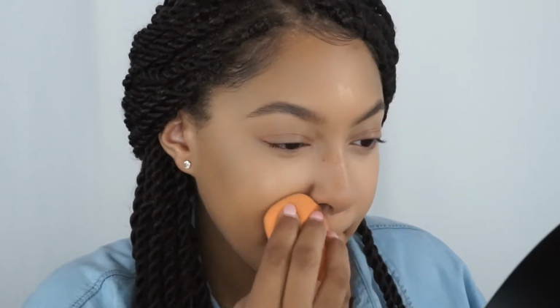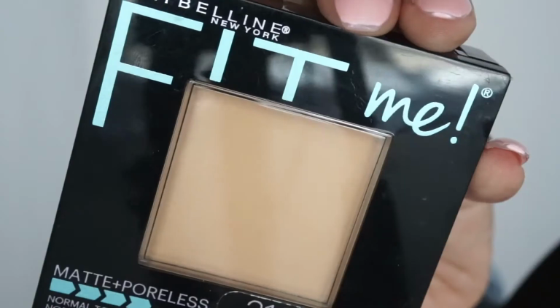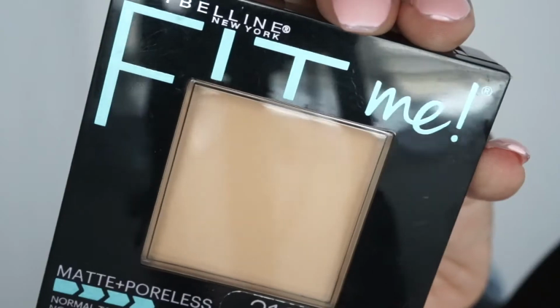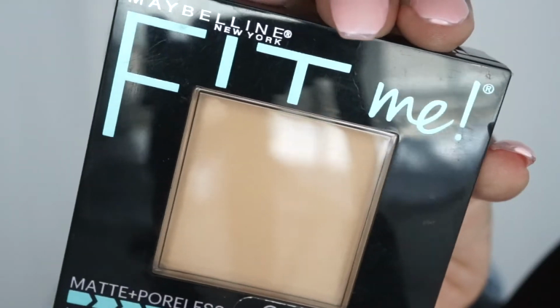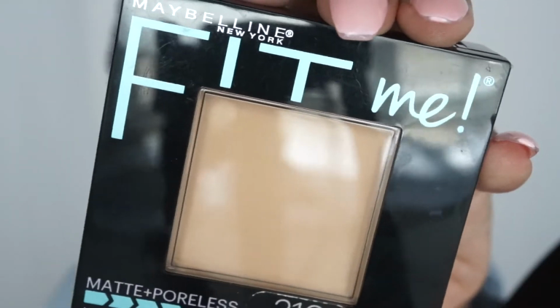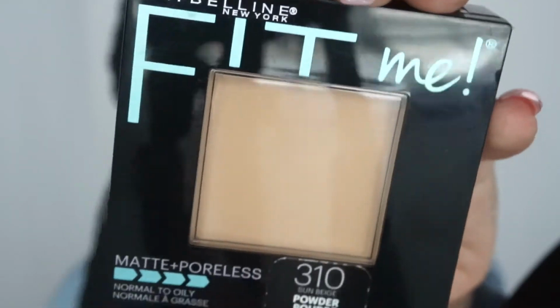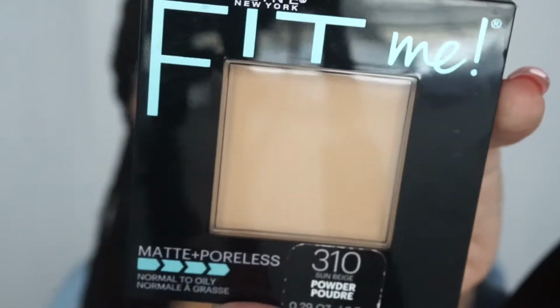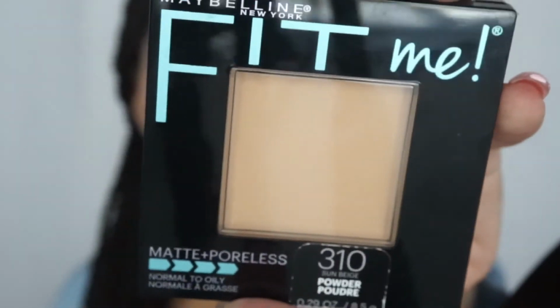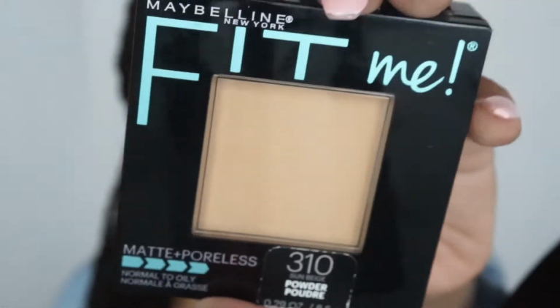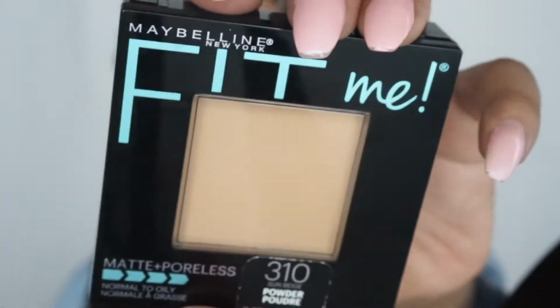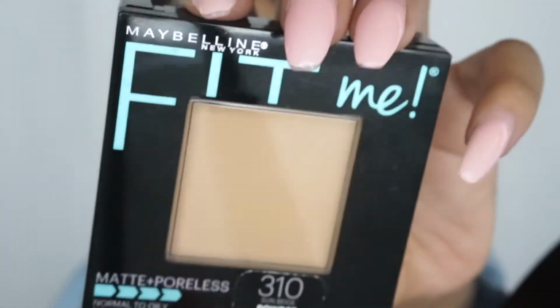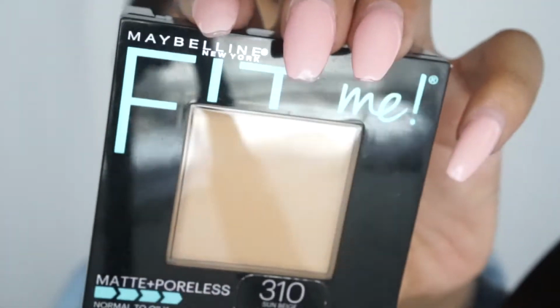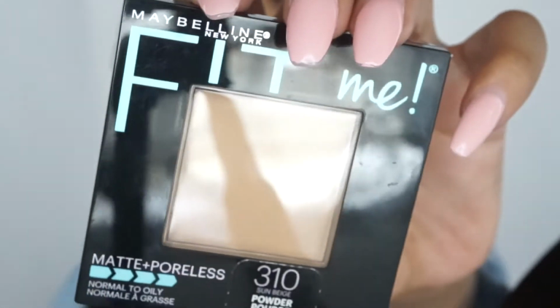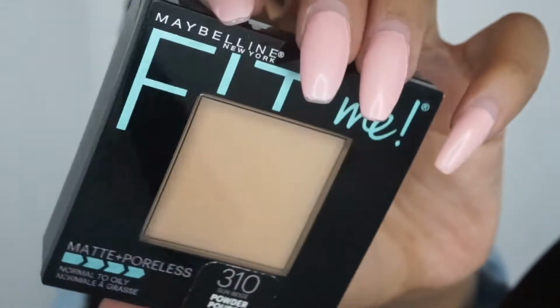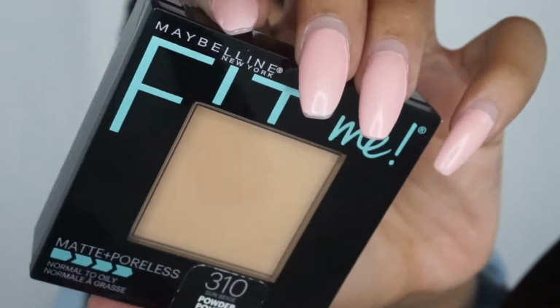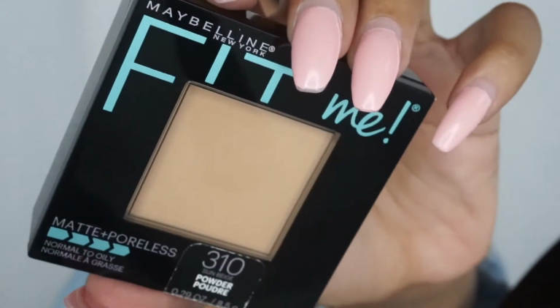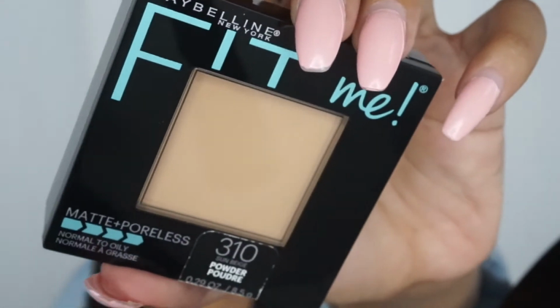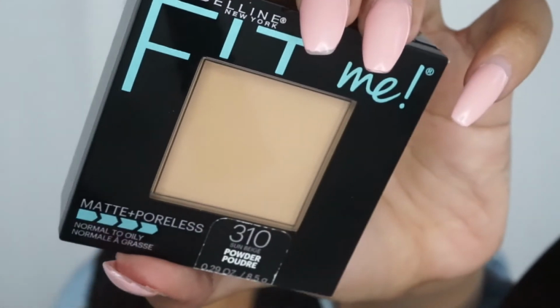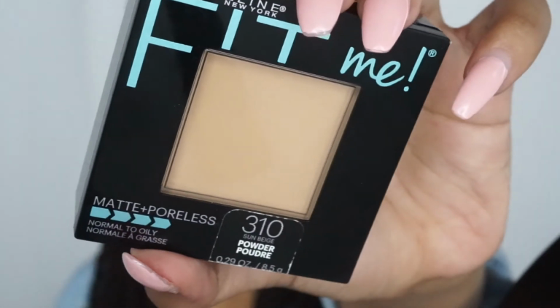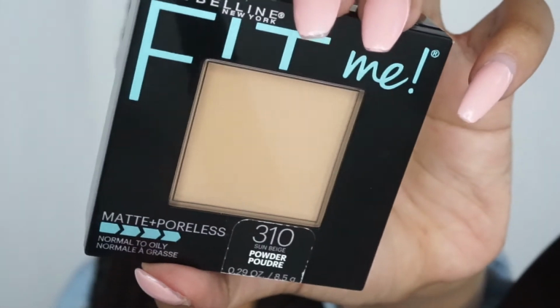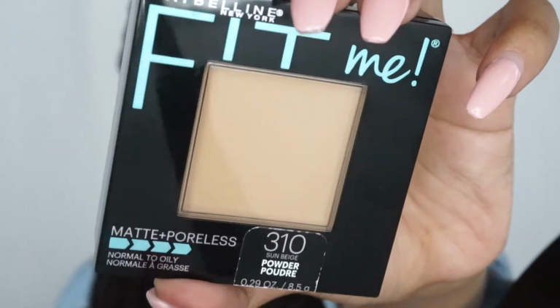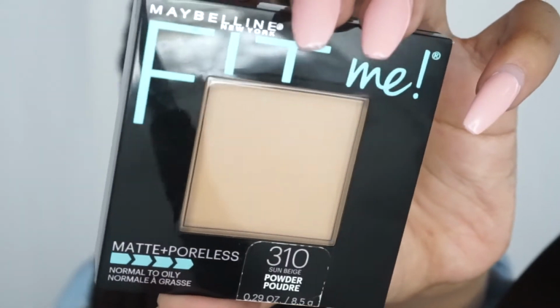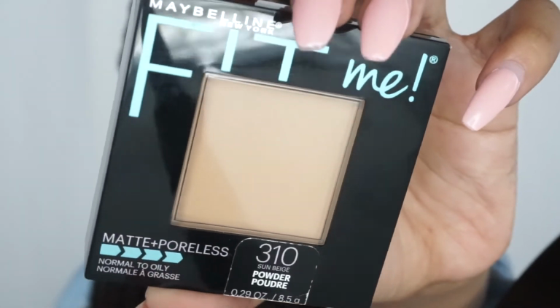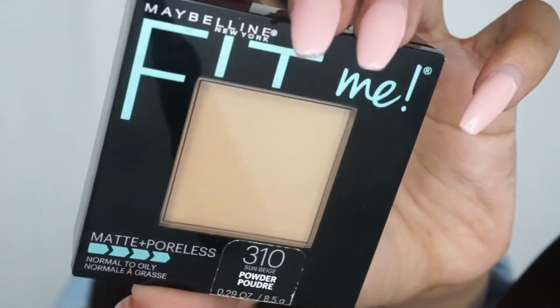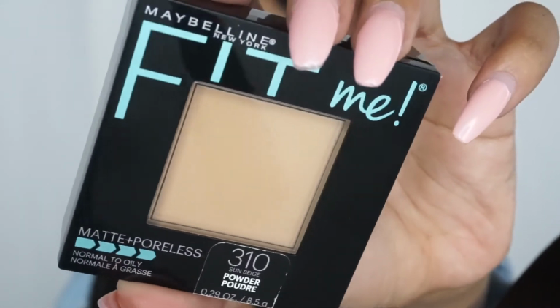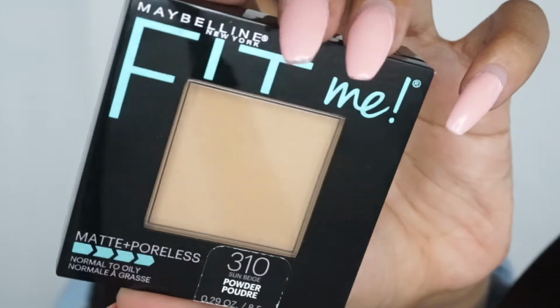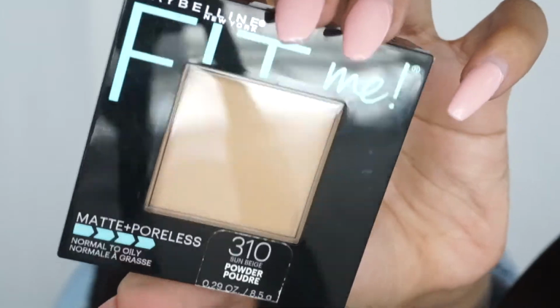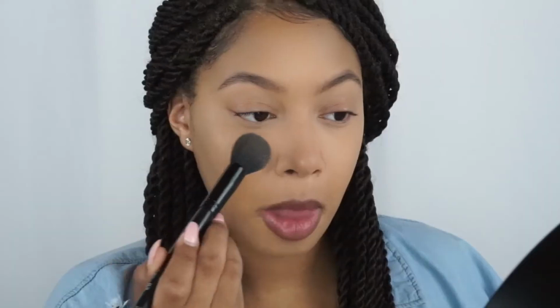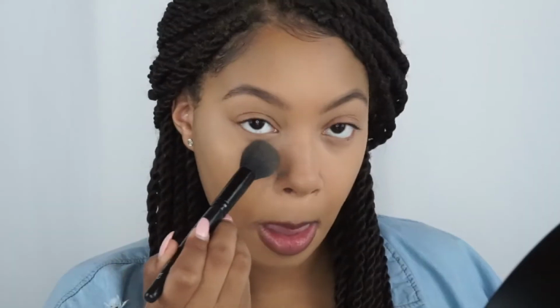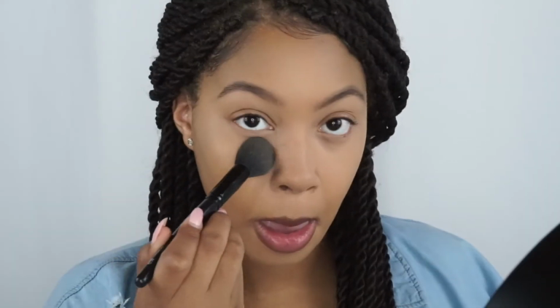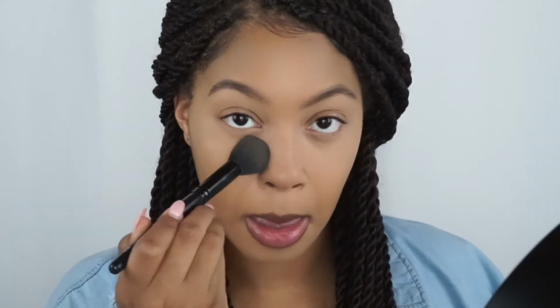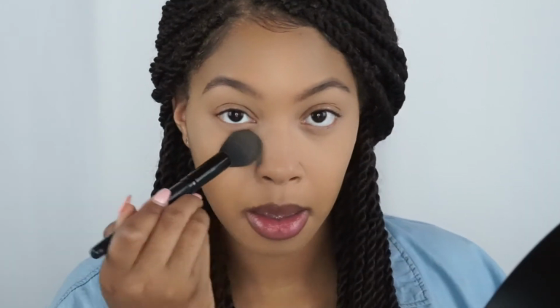To set my face, I'm going to be using the Maybelline Fit Me powder in the color 310.